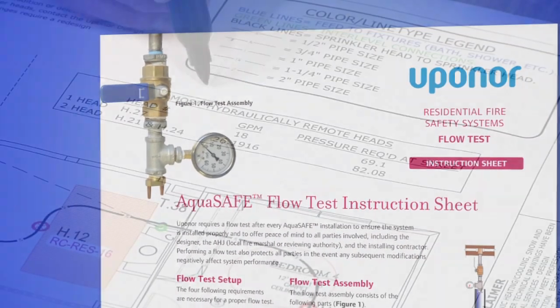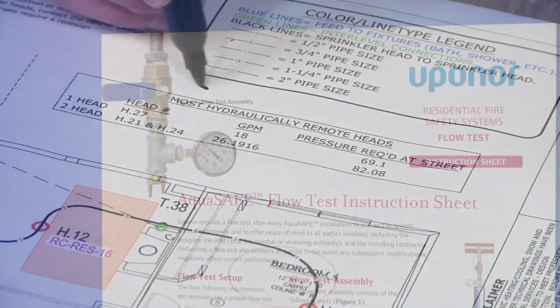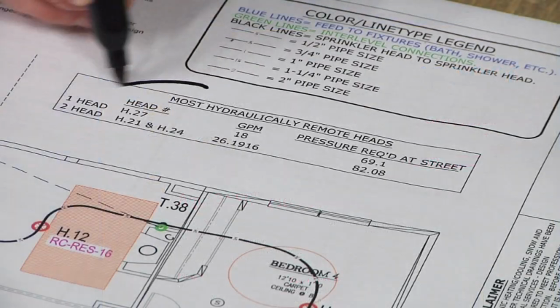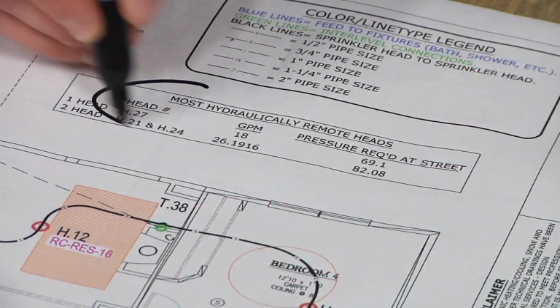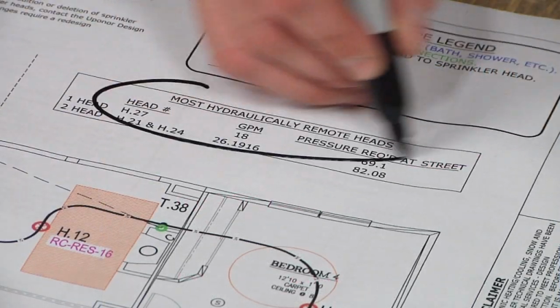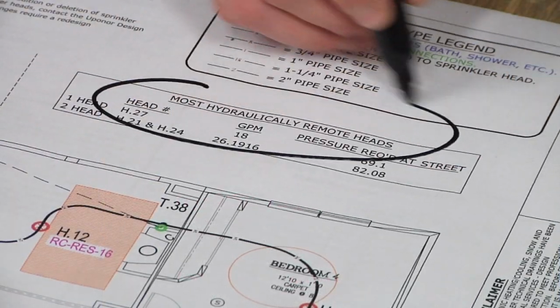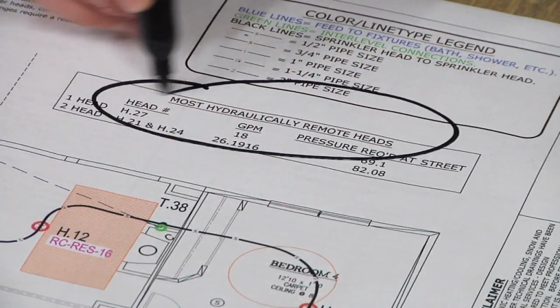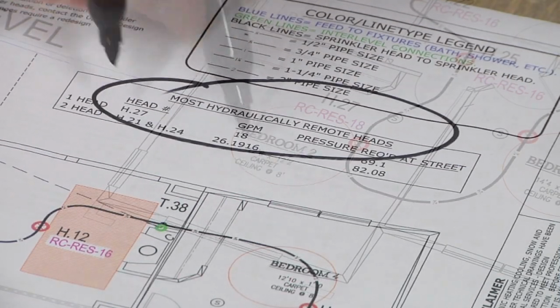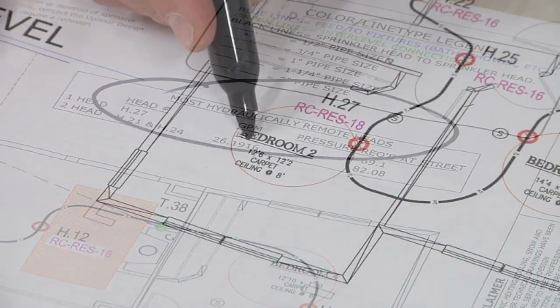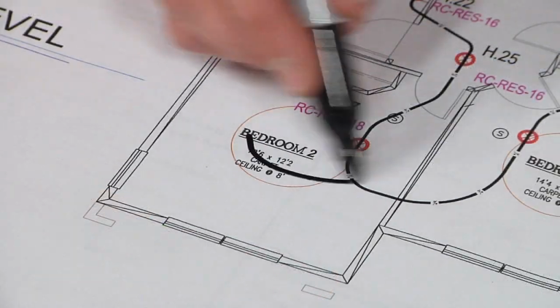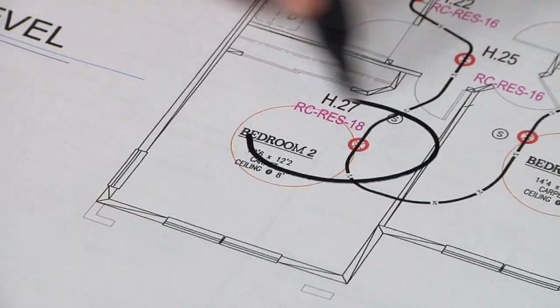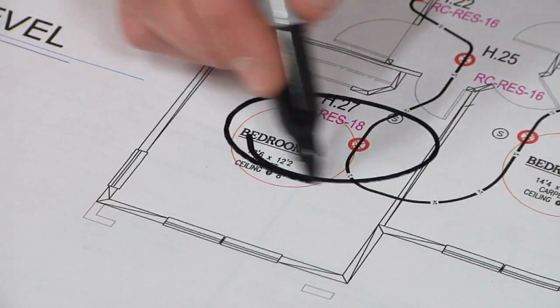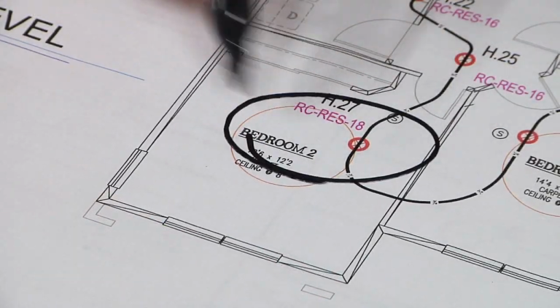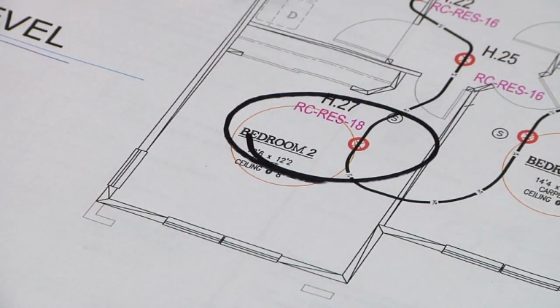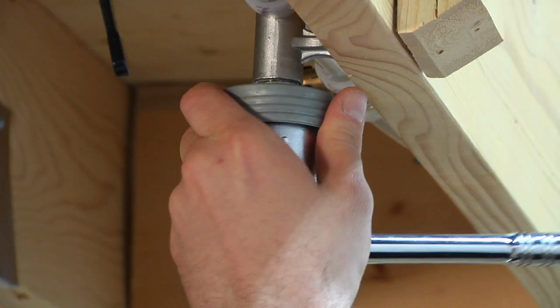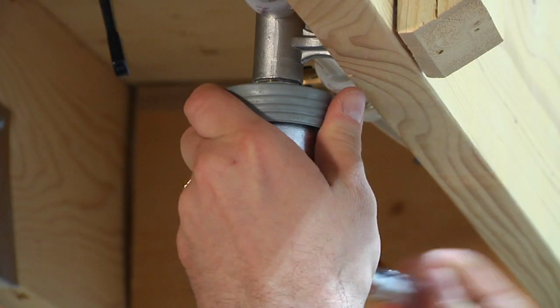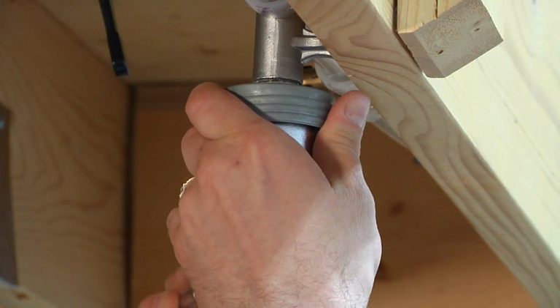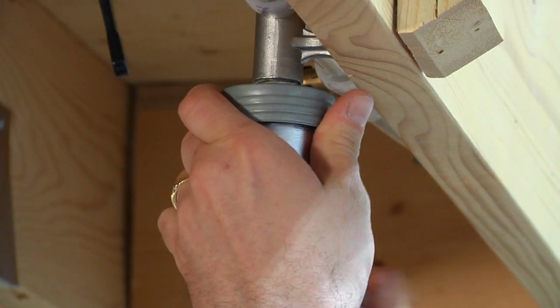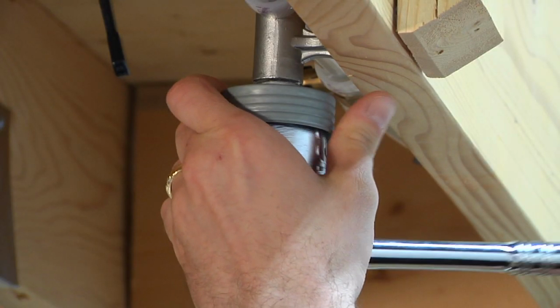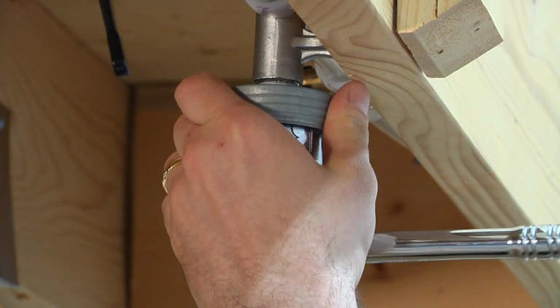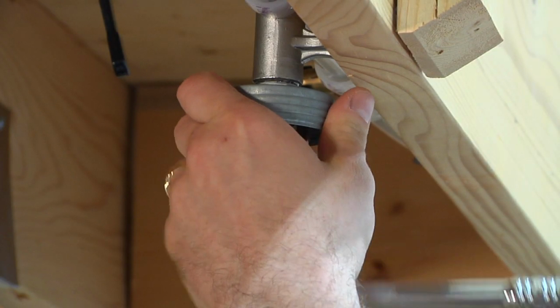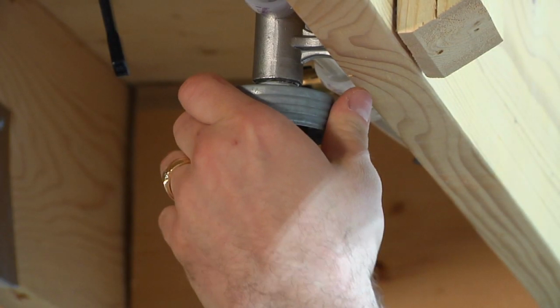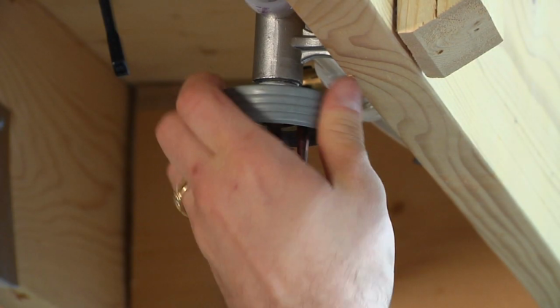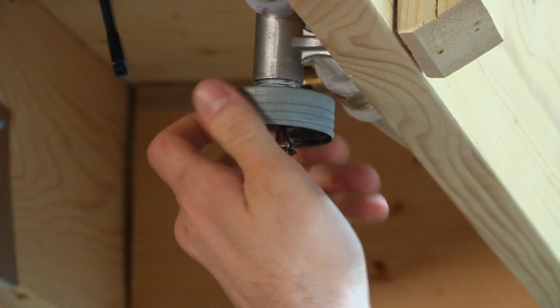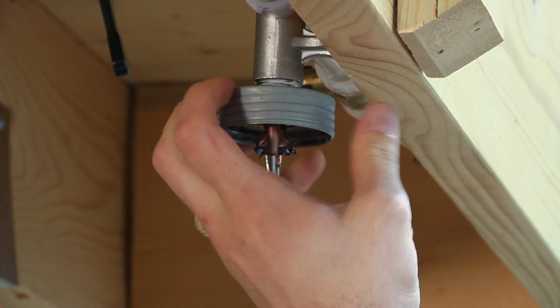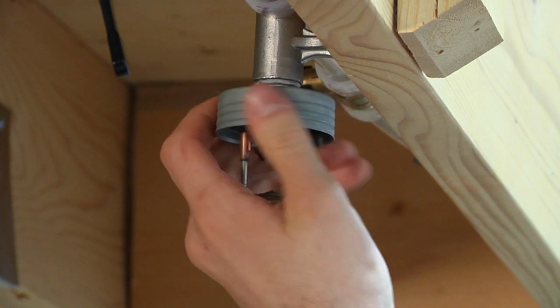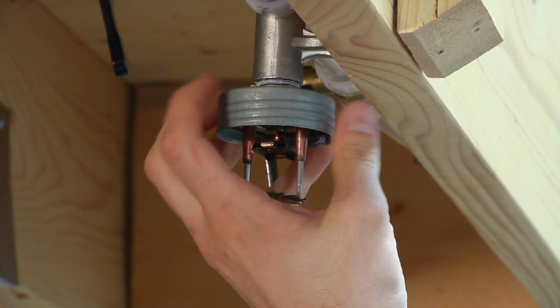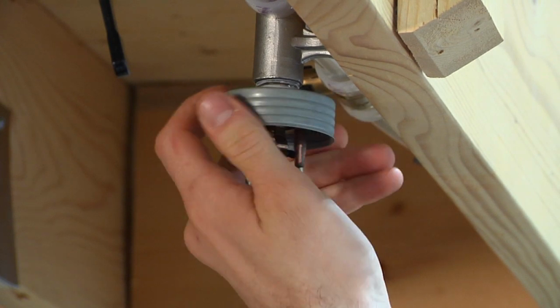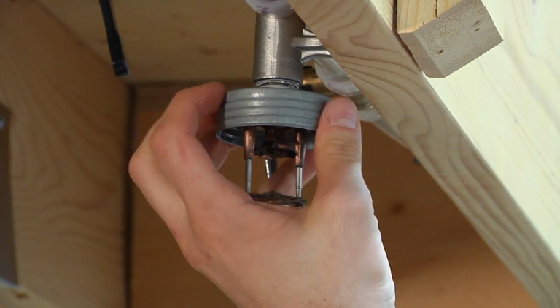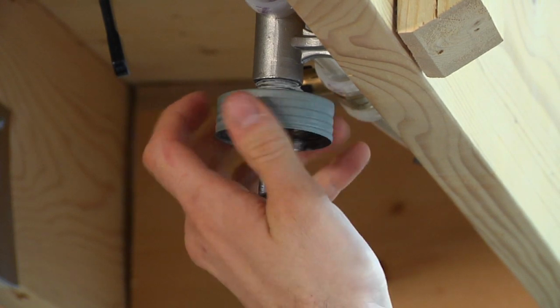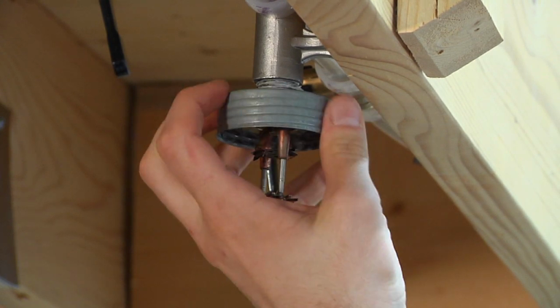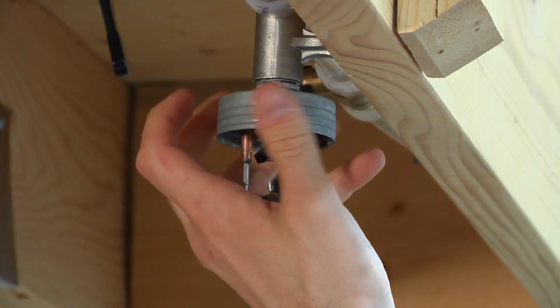Locate the most hydraulically demanding sprinkler. With the system turned off and drained, remove the sprinkler from the sprinkler head adapter fitting.